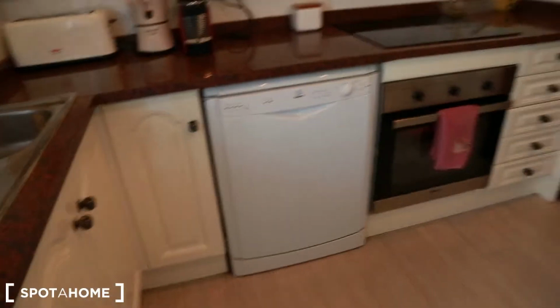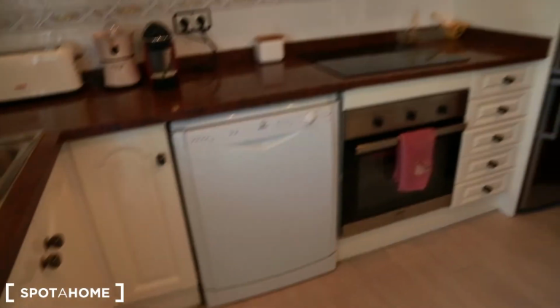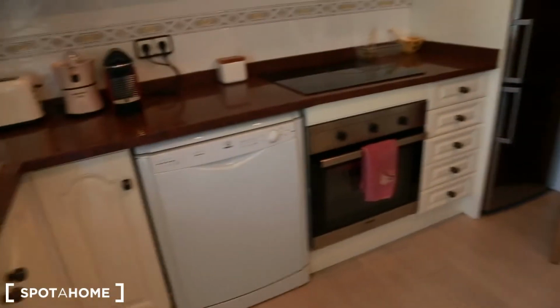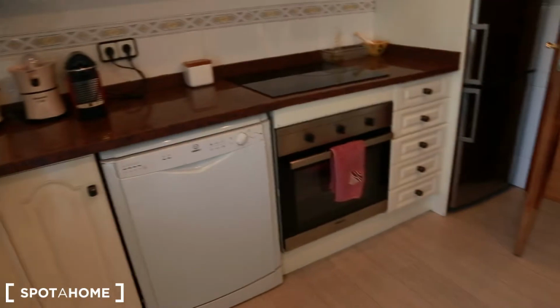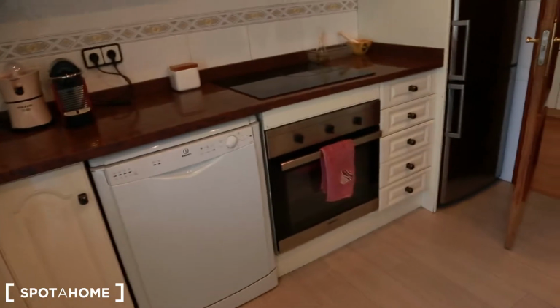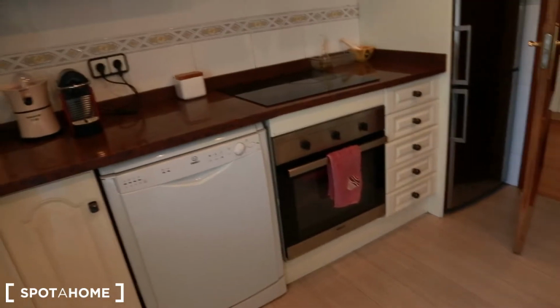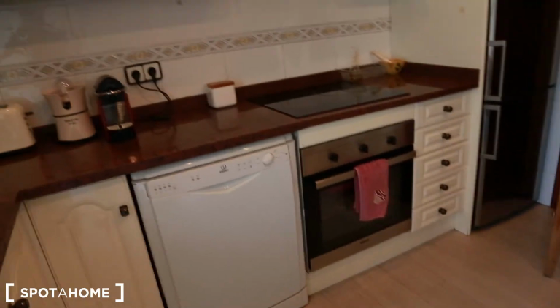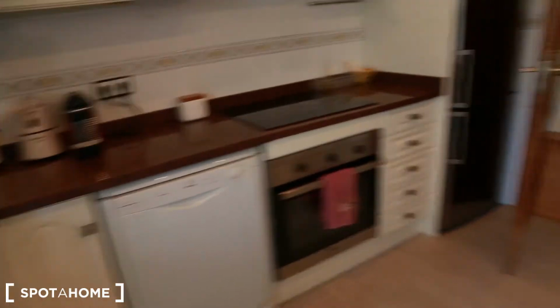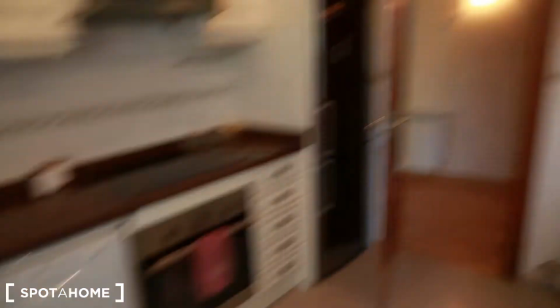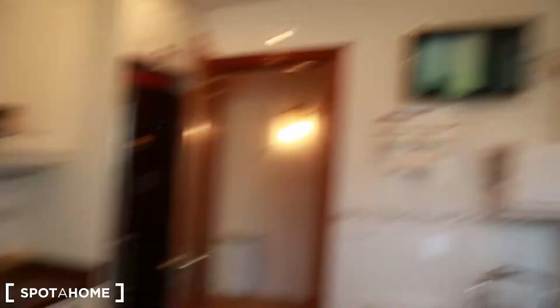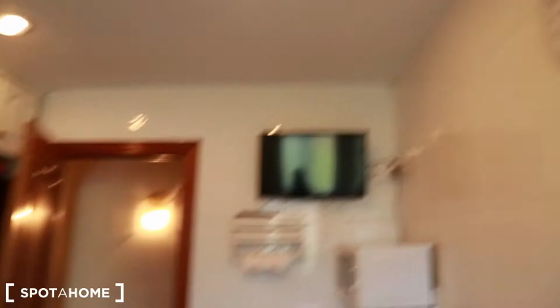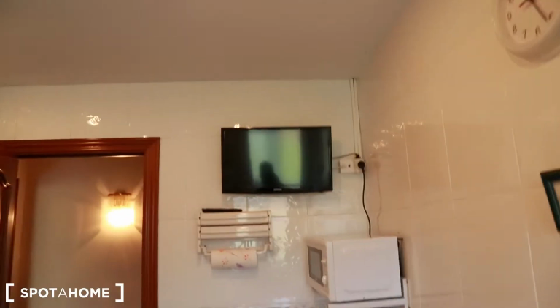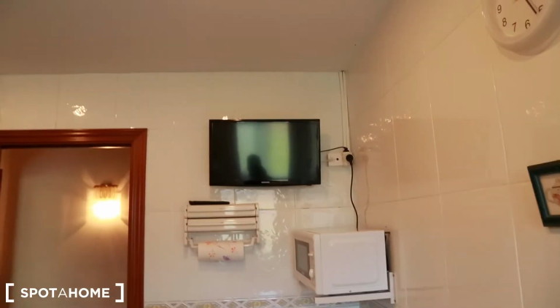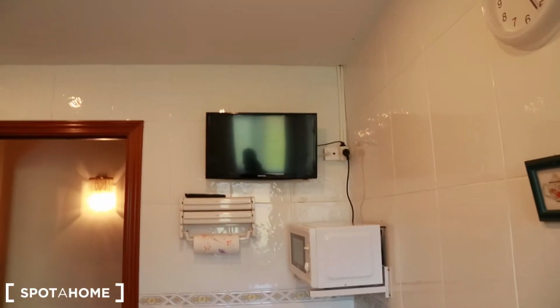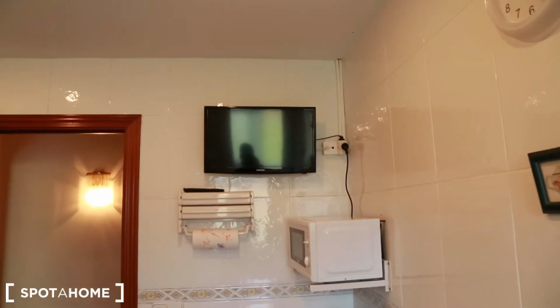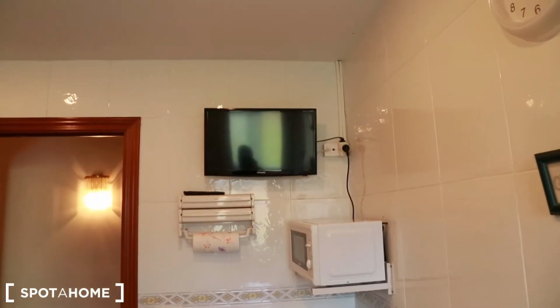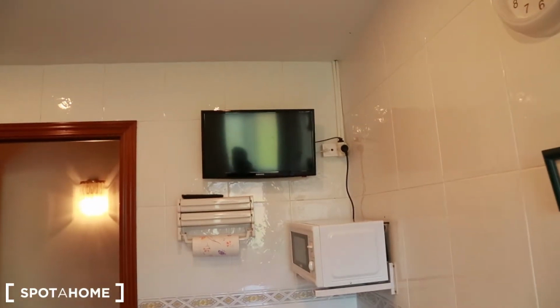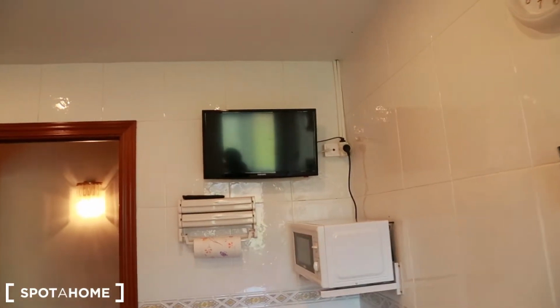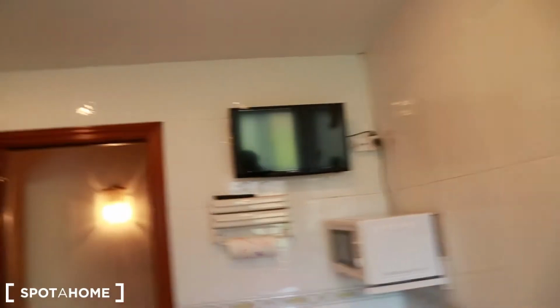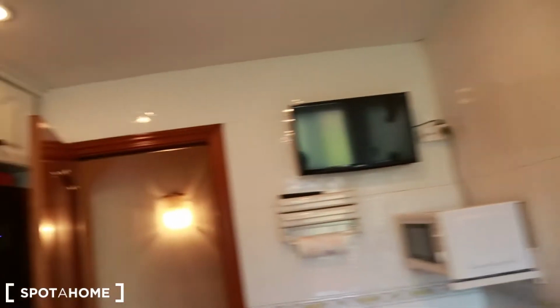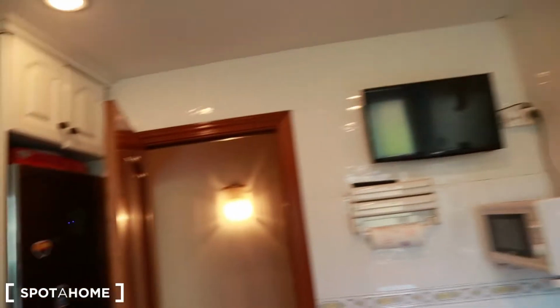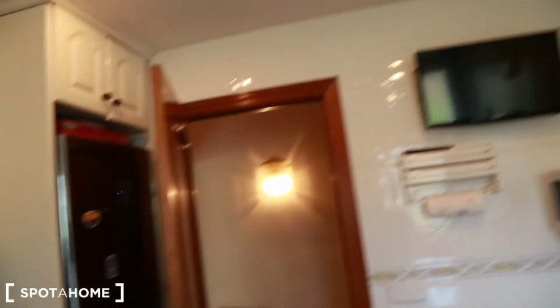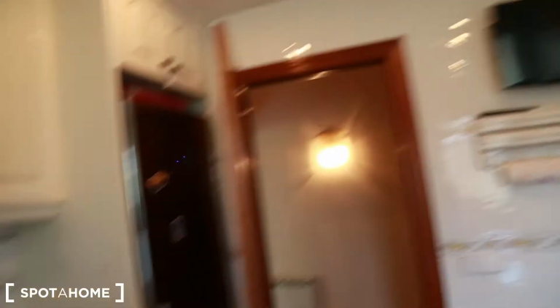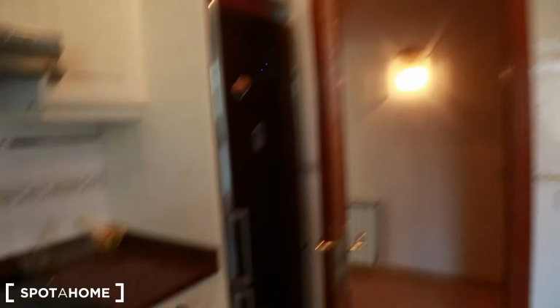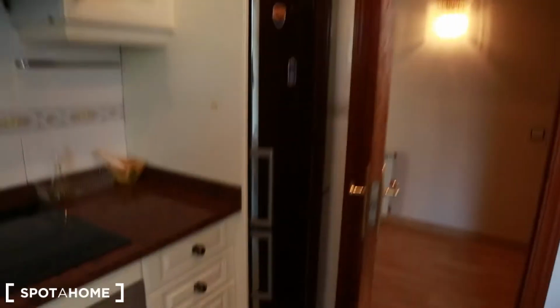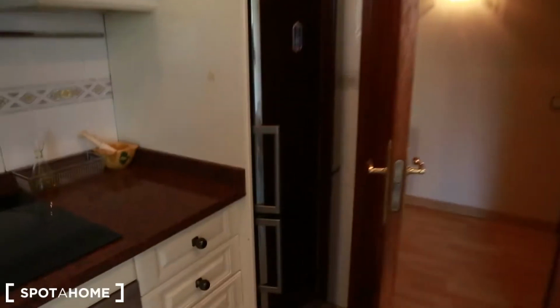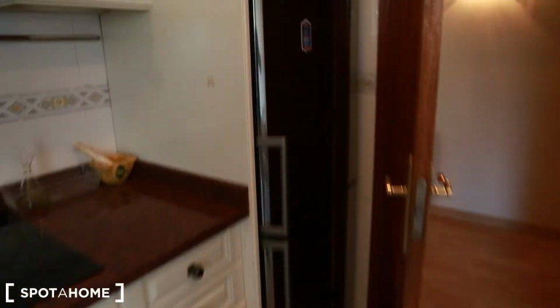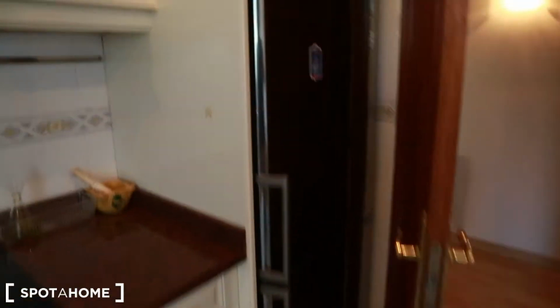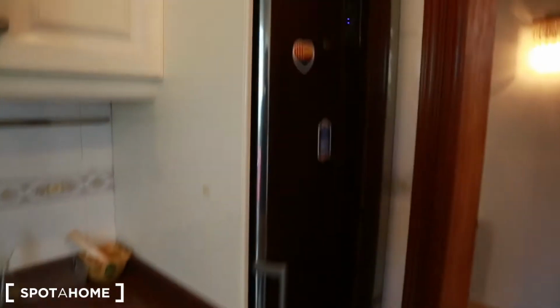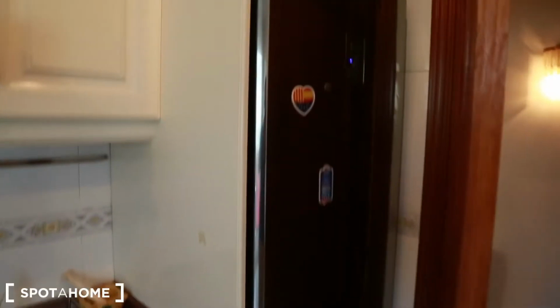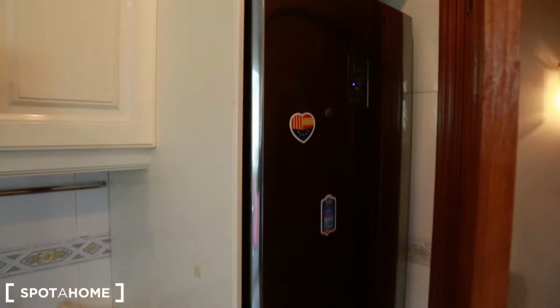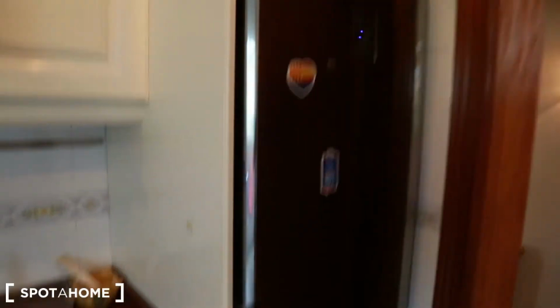You also have a television in the kitchen, and the fridge is amazing.